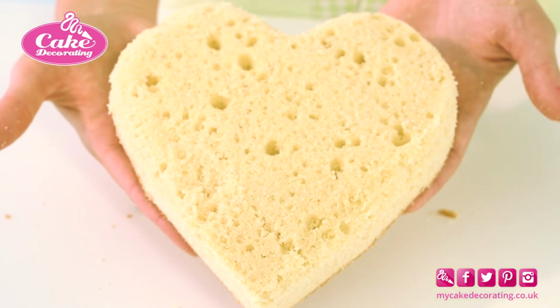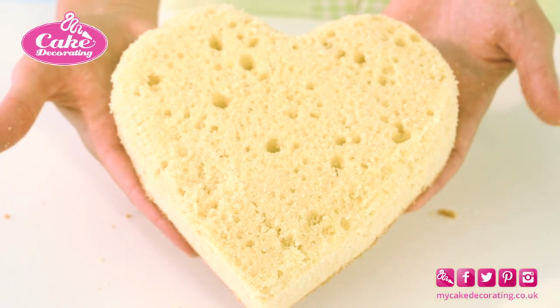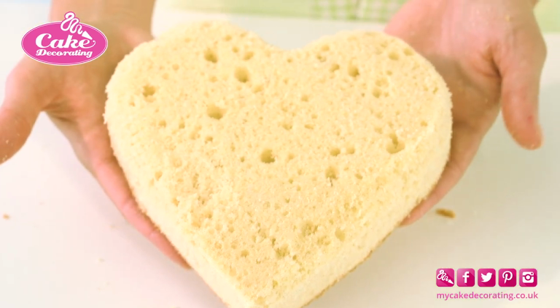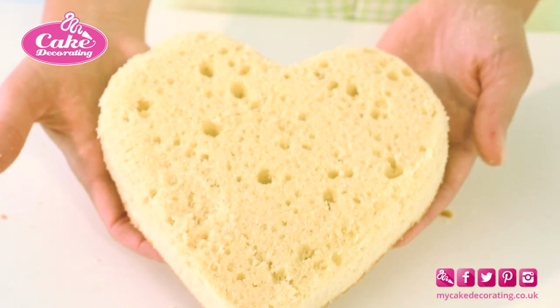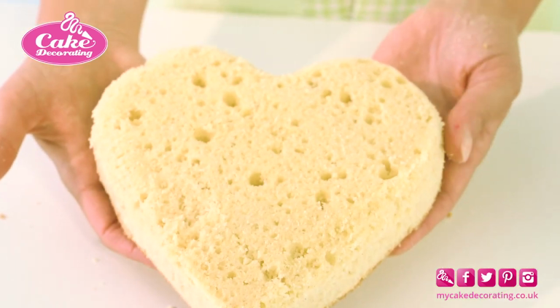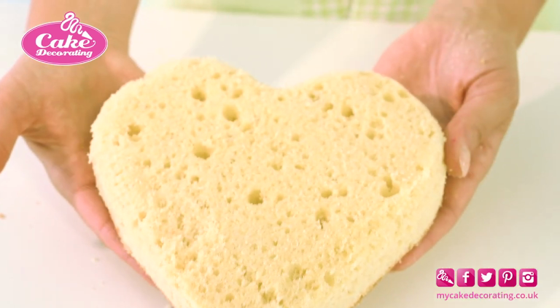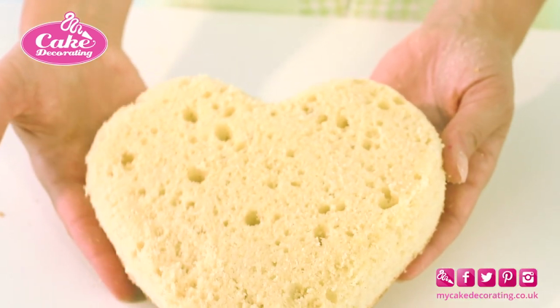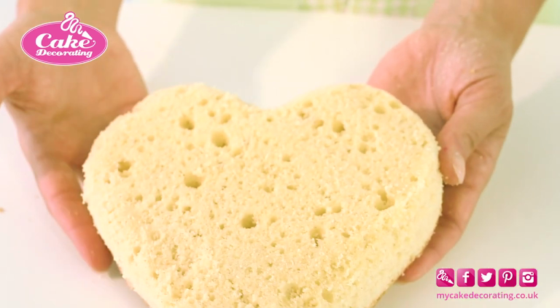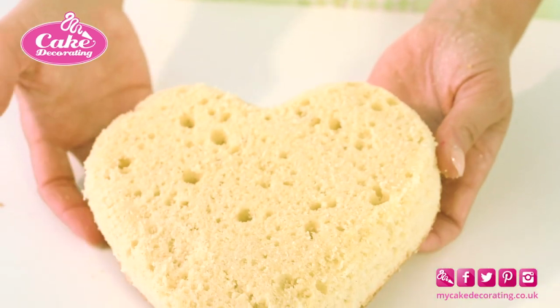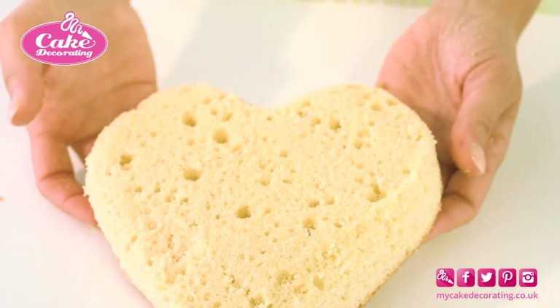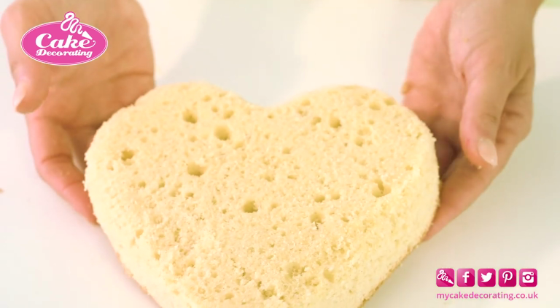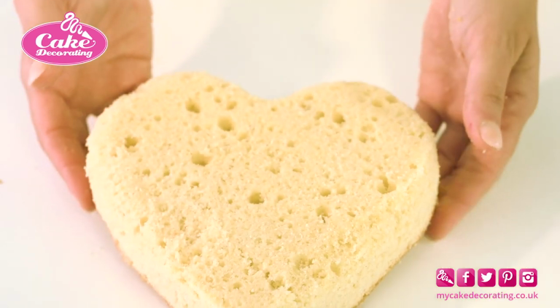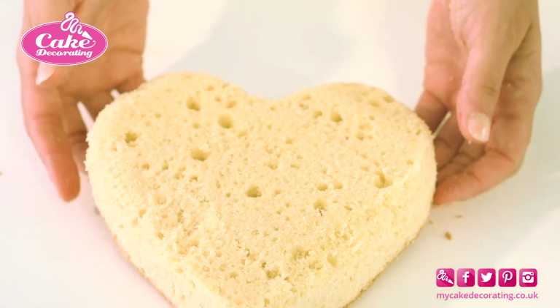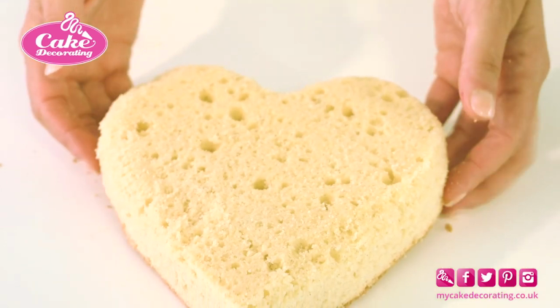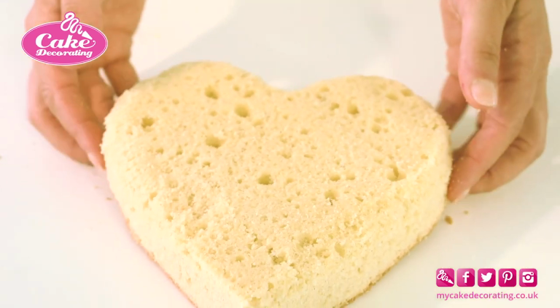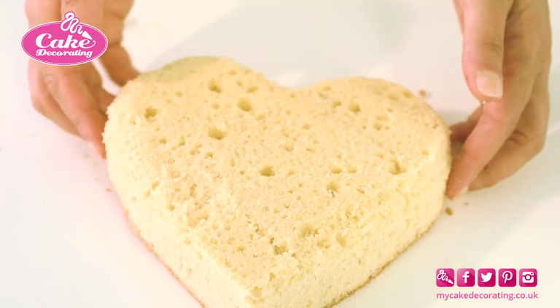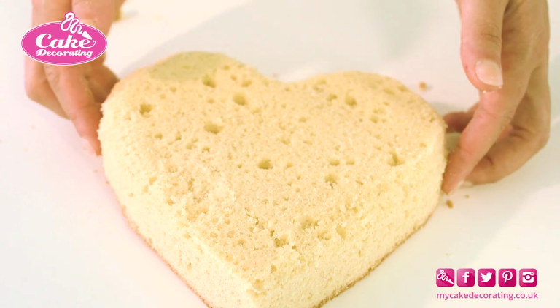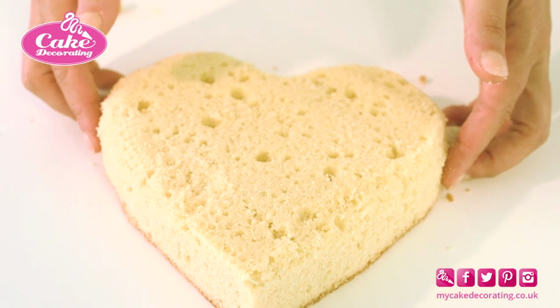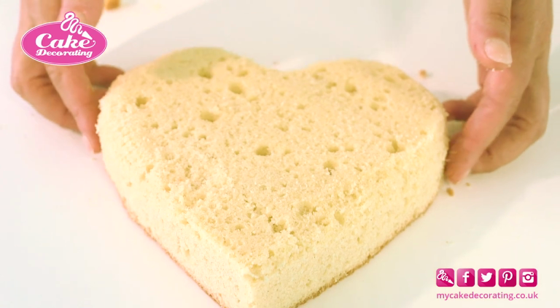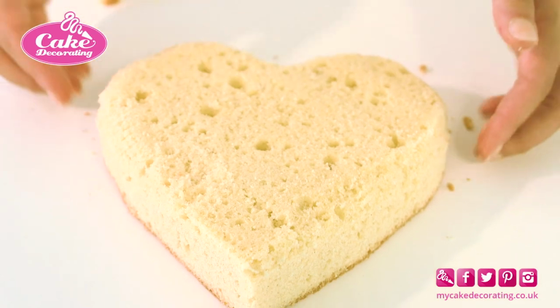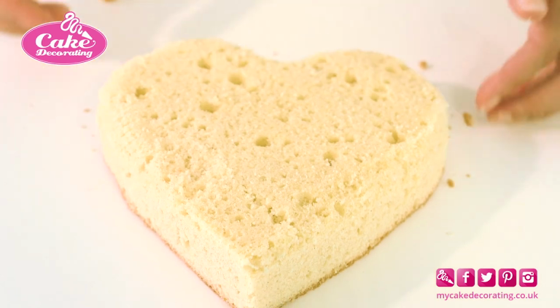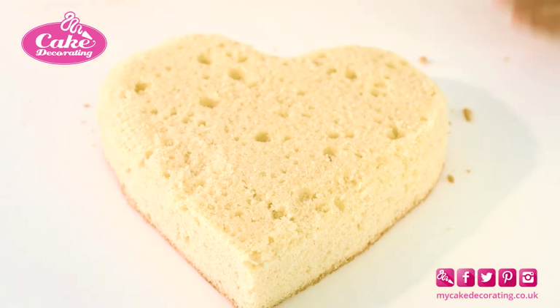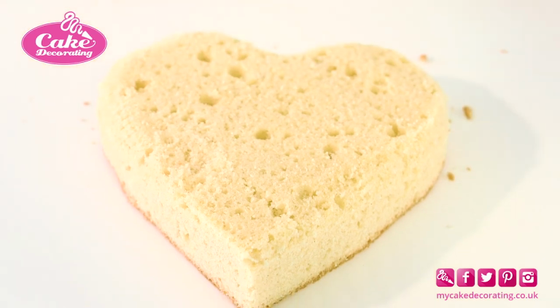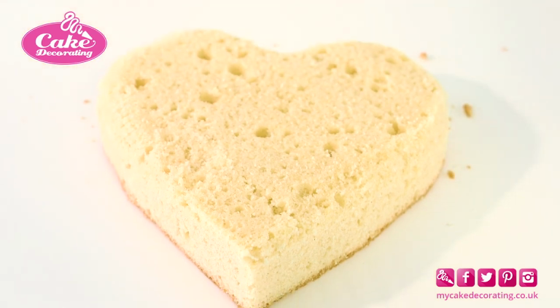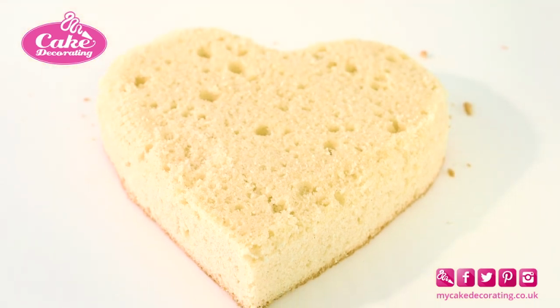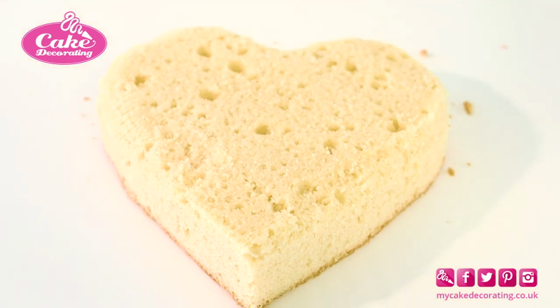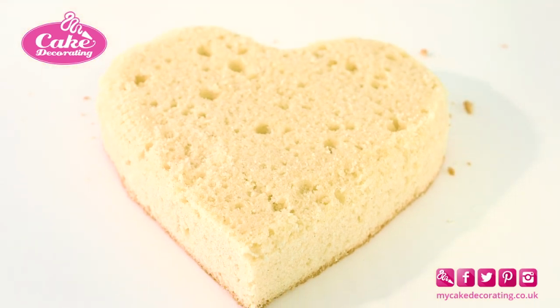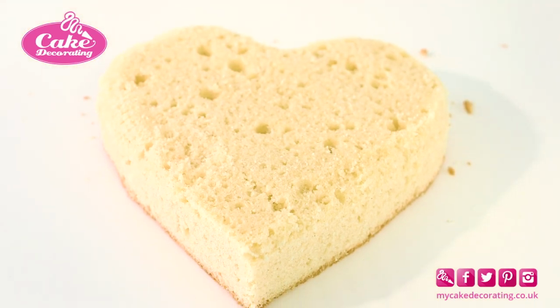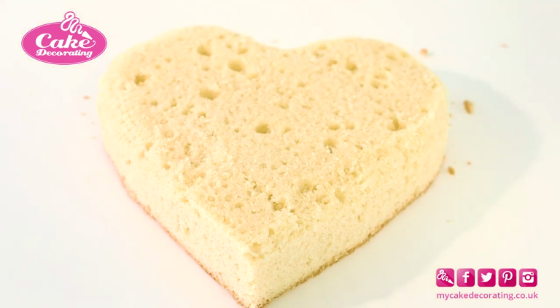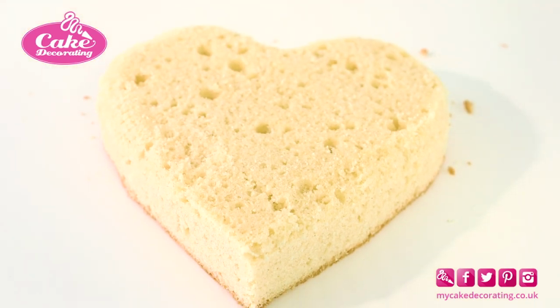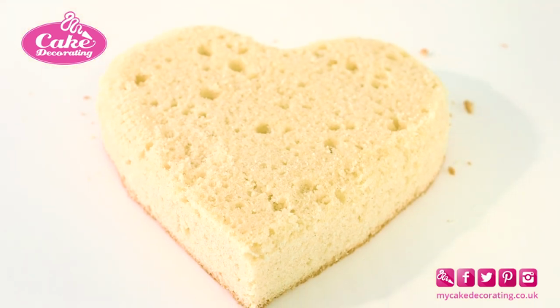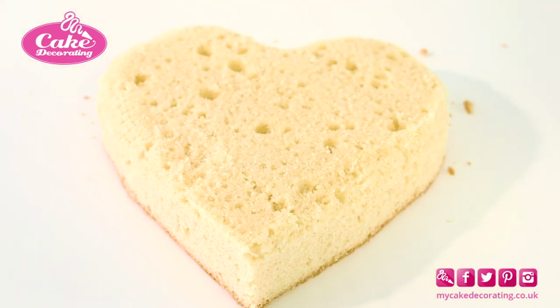When you are happy with the finished shape, it is ready to be covered with a crumb coat, before moving to the fridge to firm up.